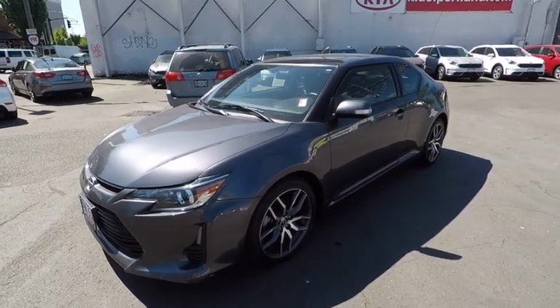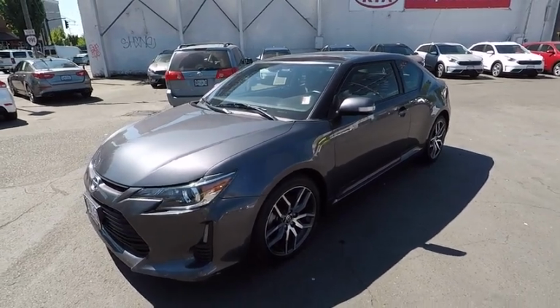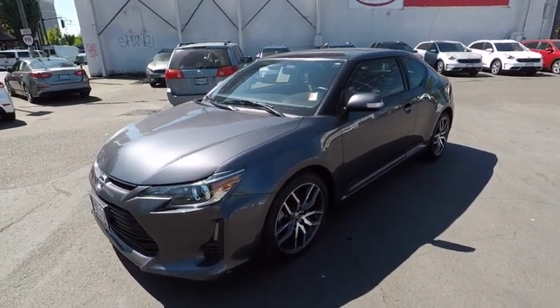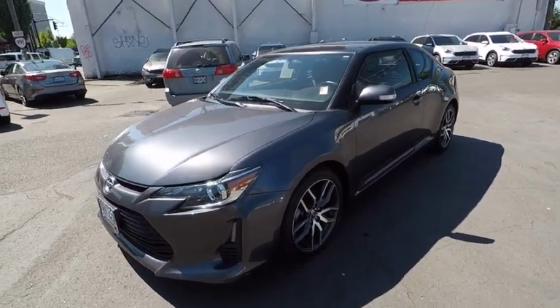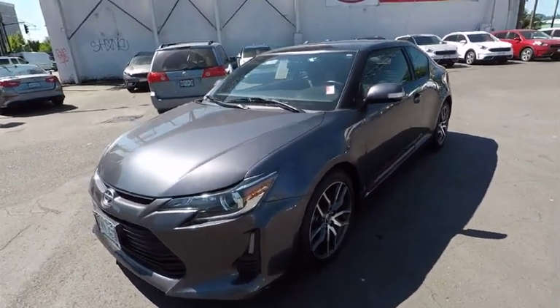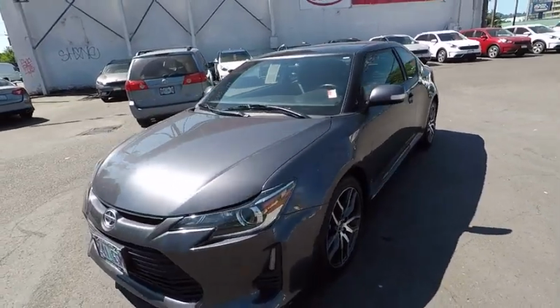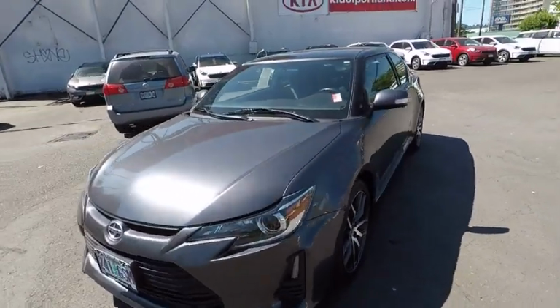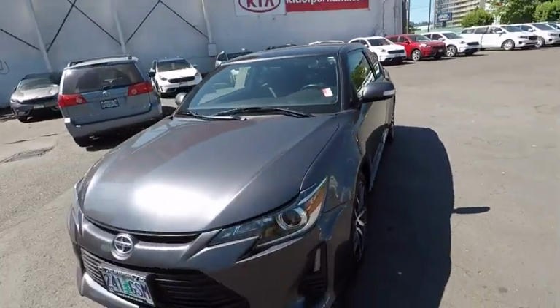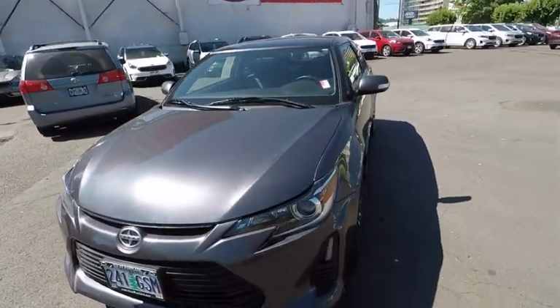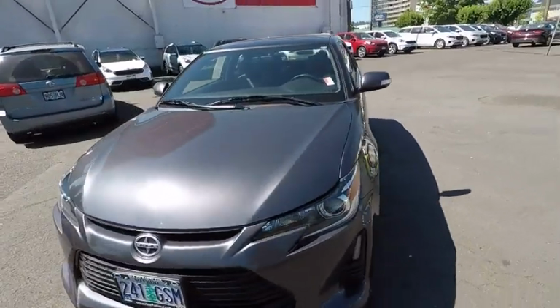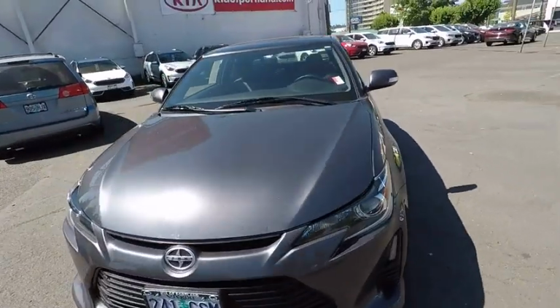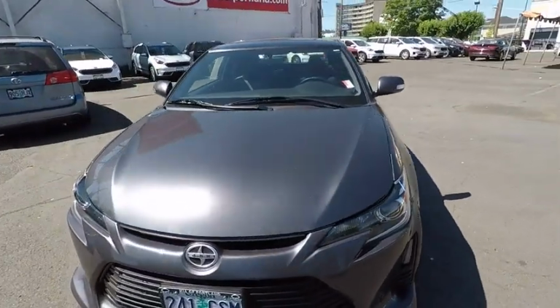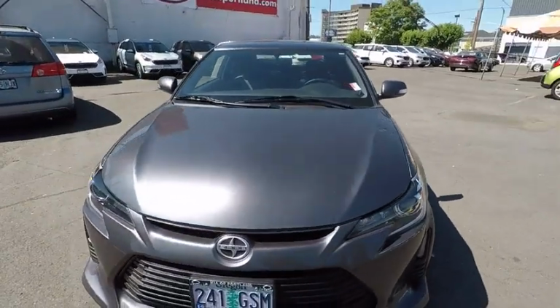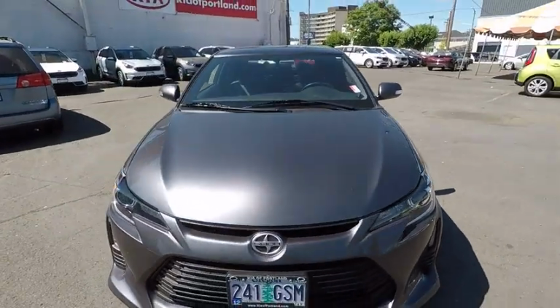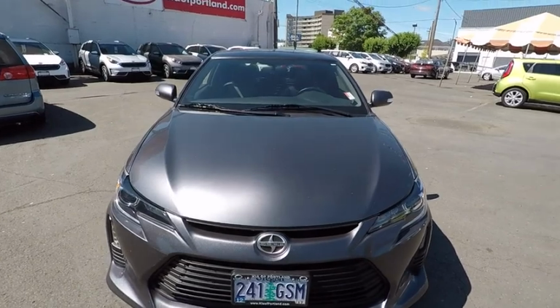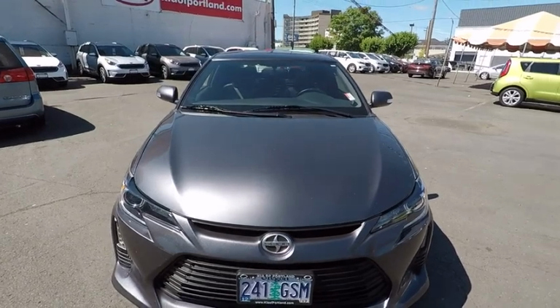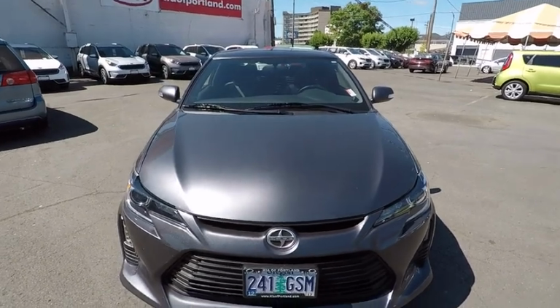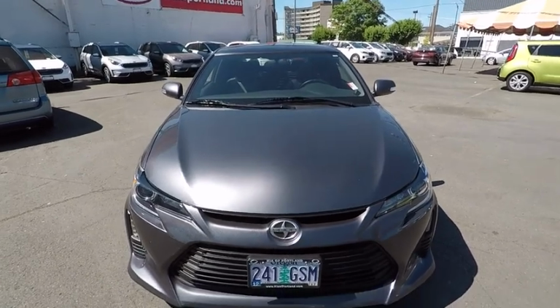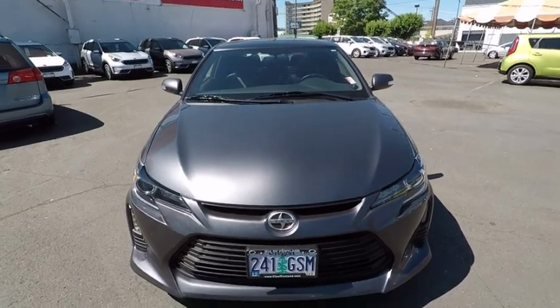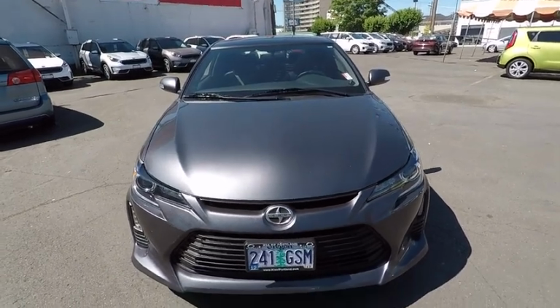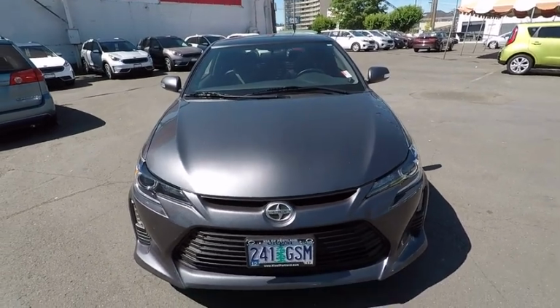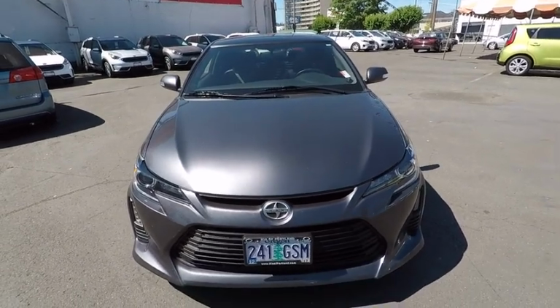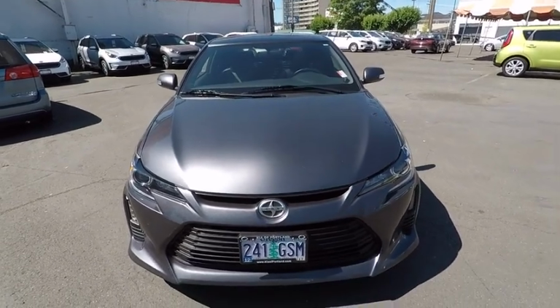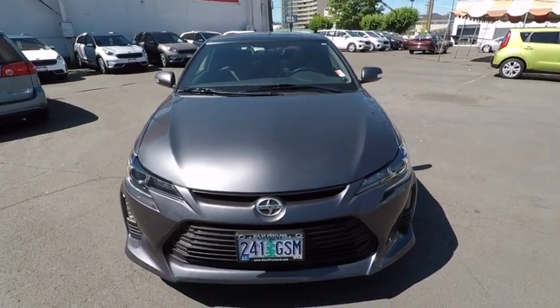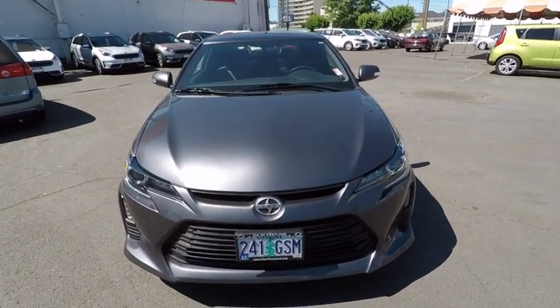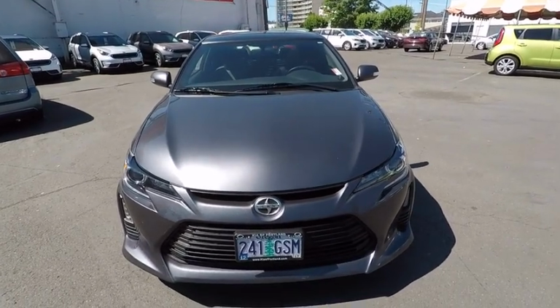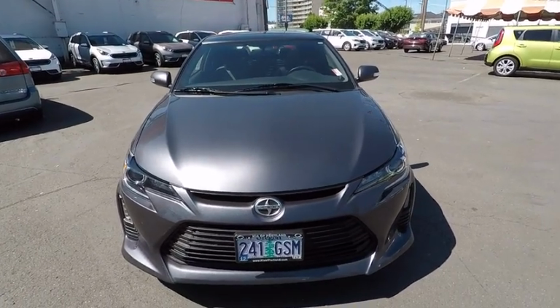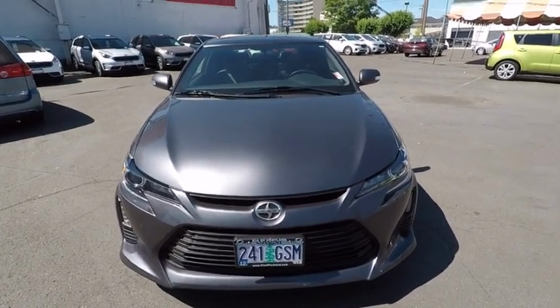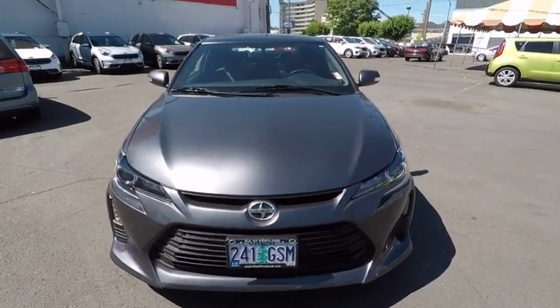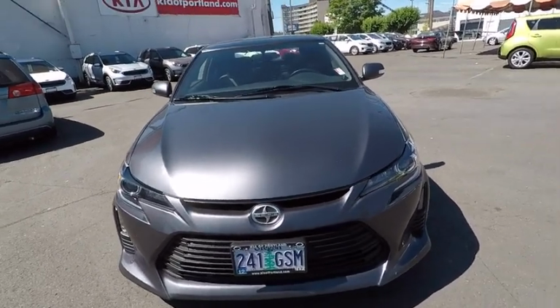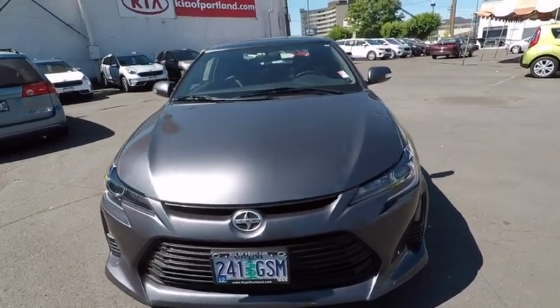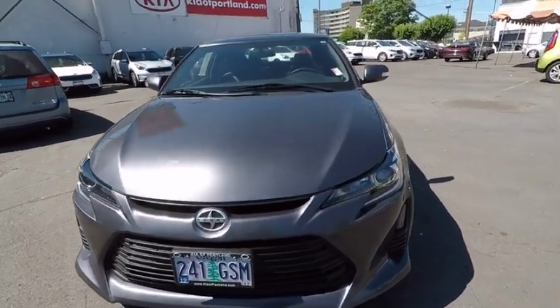Wouldn't you look great in this vehicle? Stop in today and see for yourself. And remember, Broadway is the only way.